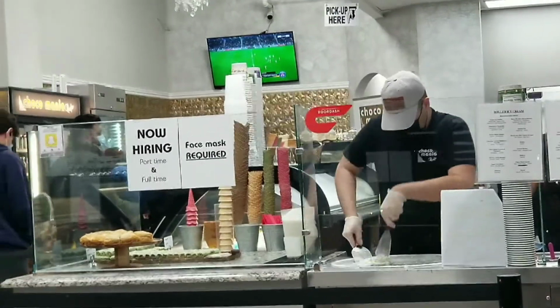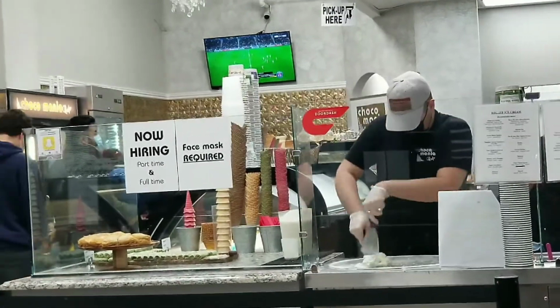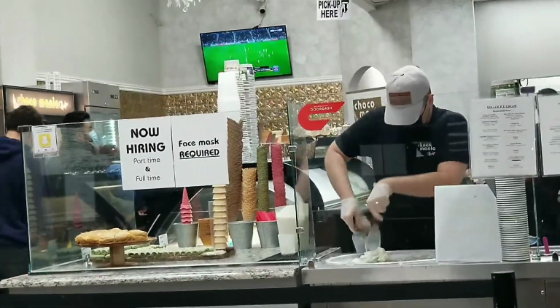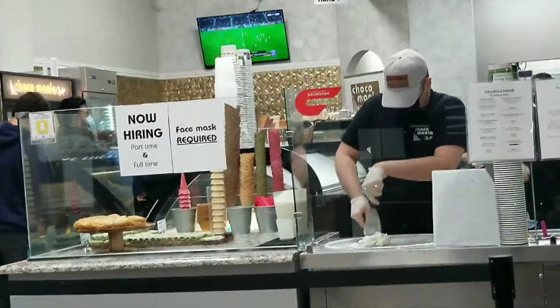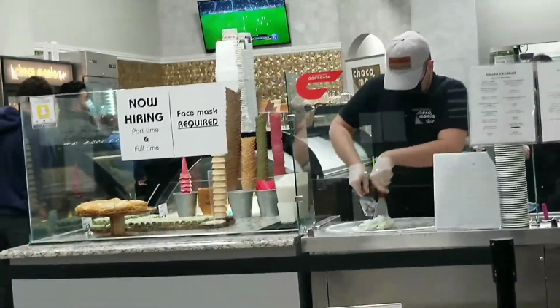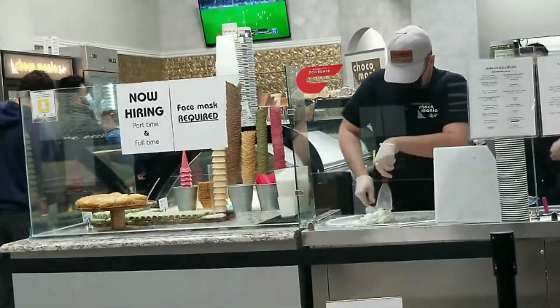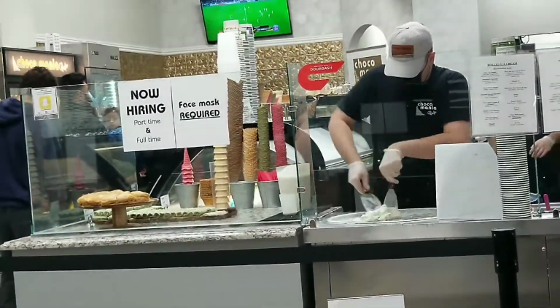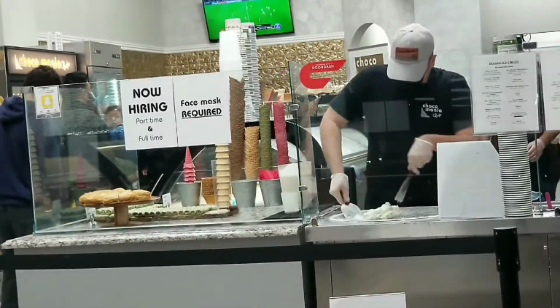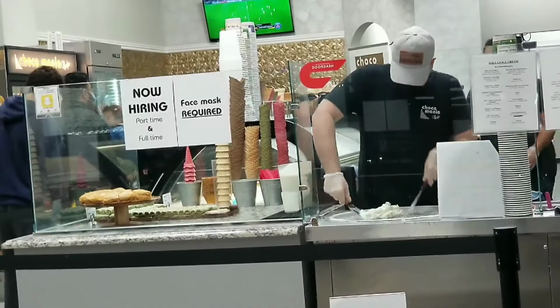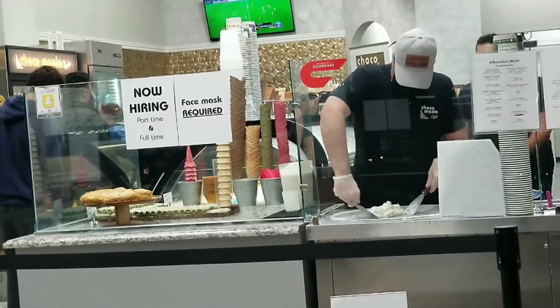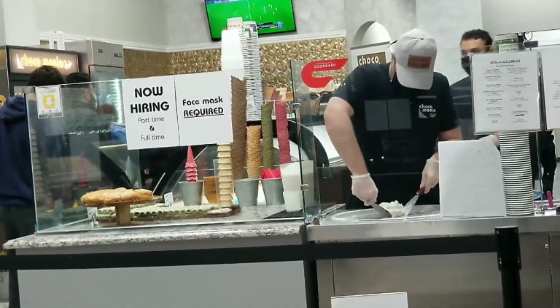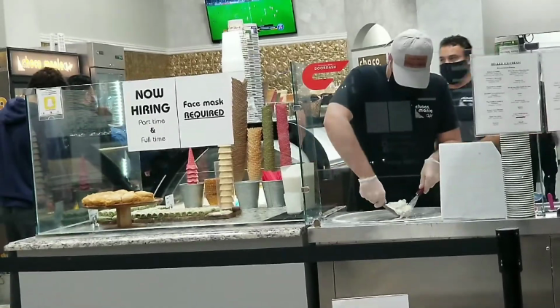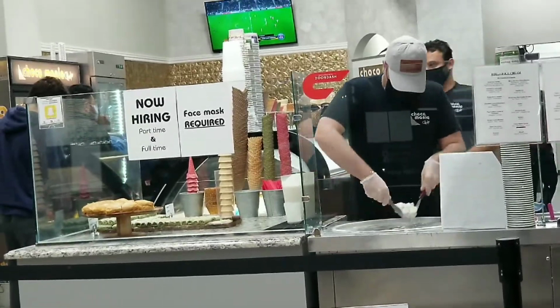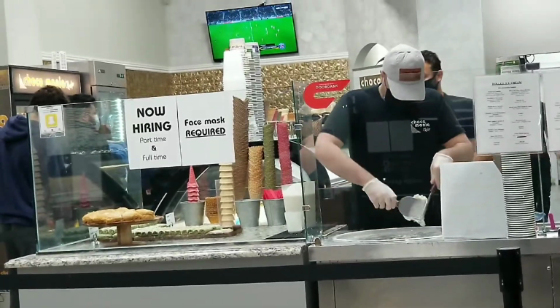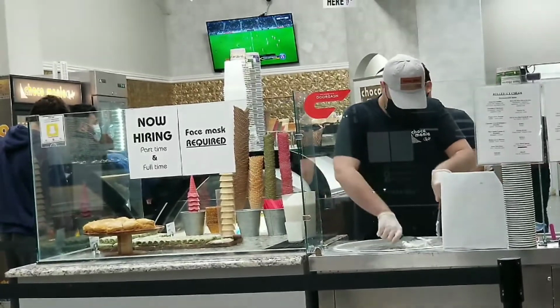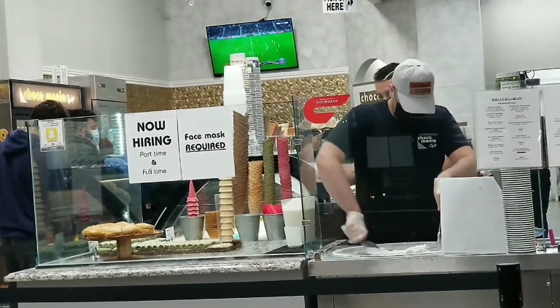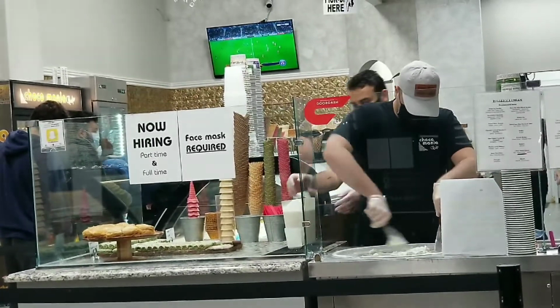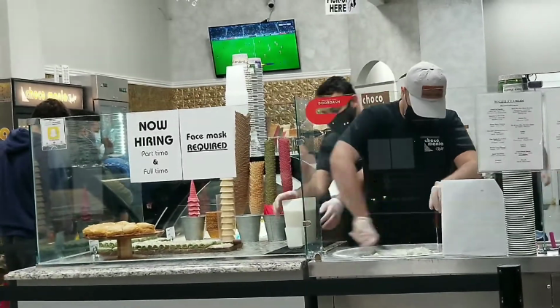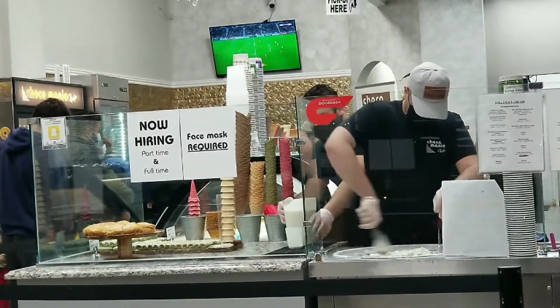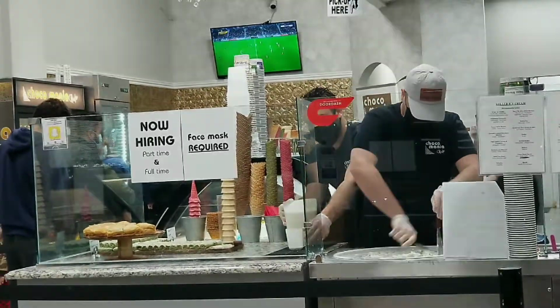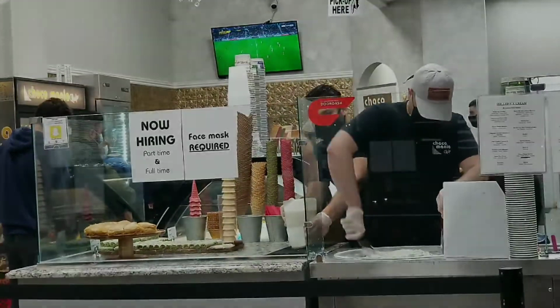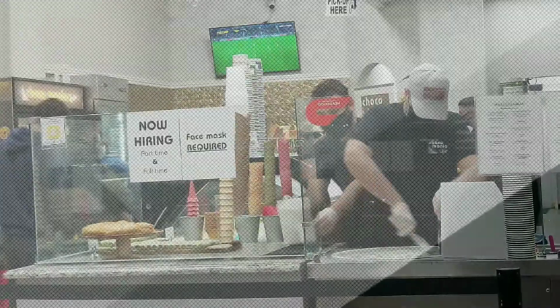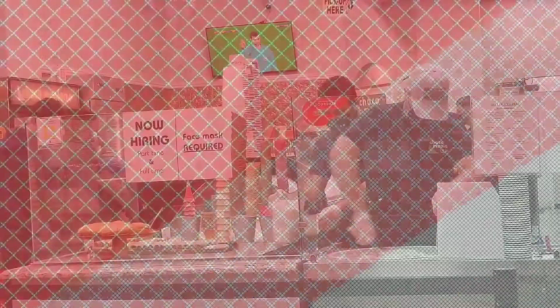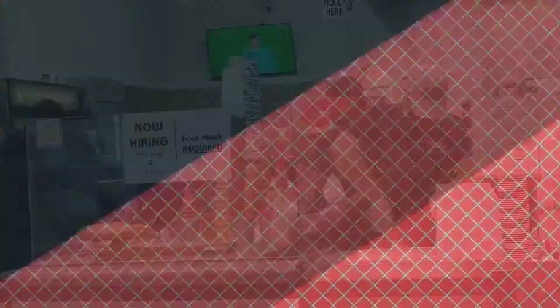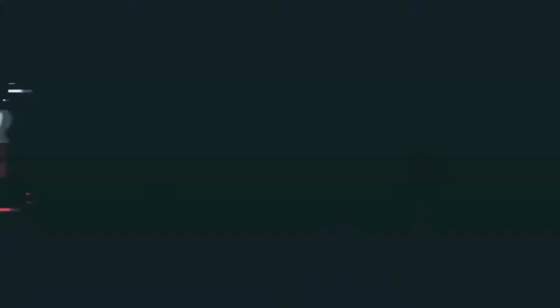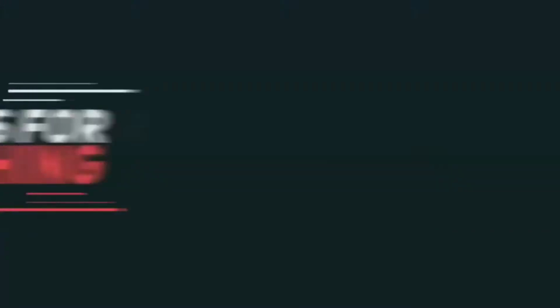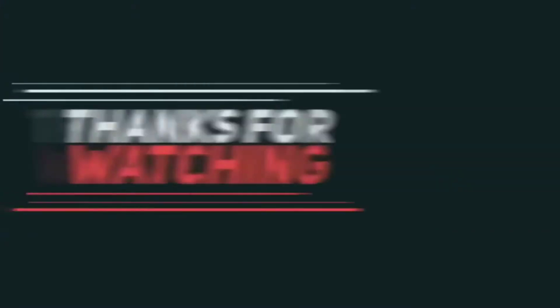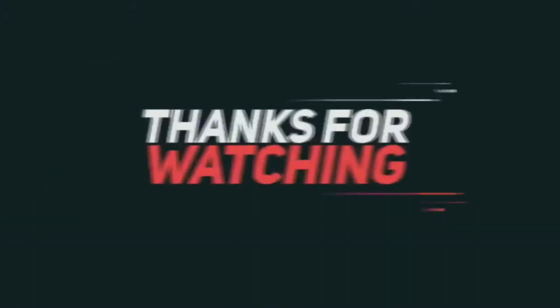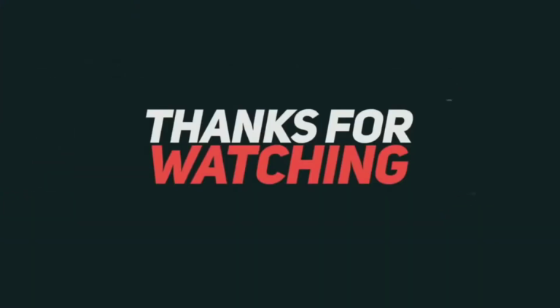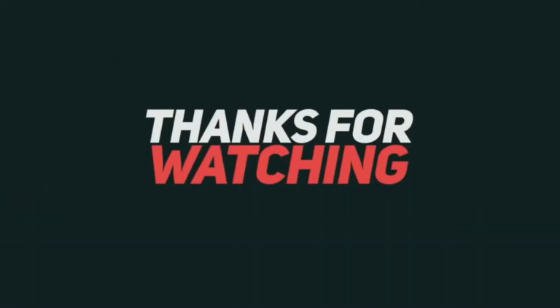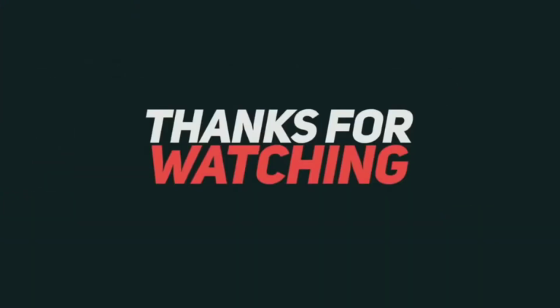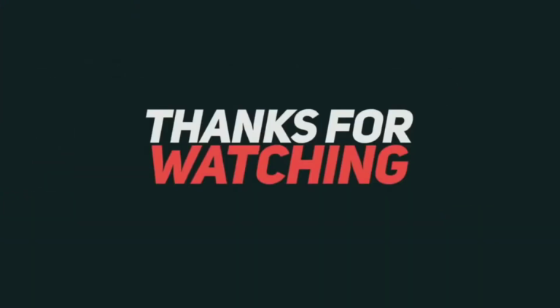Hopefully you enjoyed this vlog. Don't forget to like, comment, share, and subscribe. Until then, stay safe and always wear your mask. Assalamualaikum.